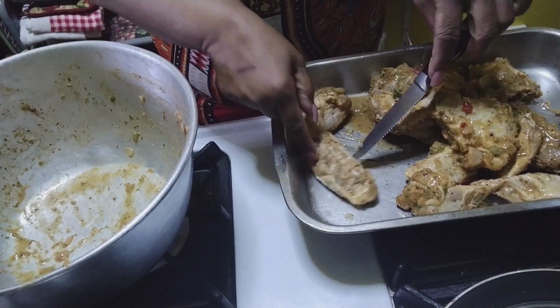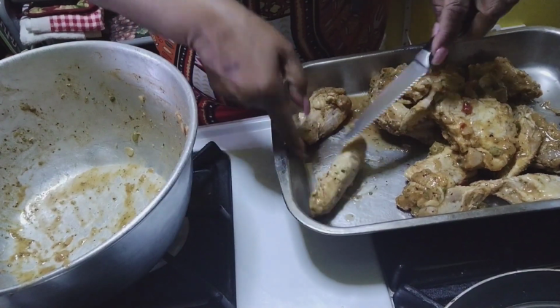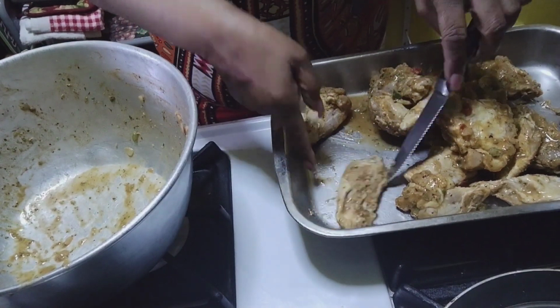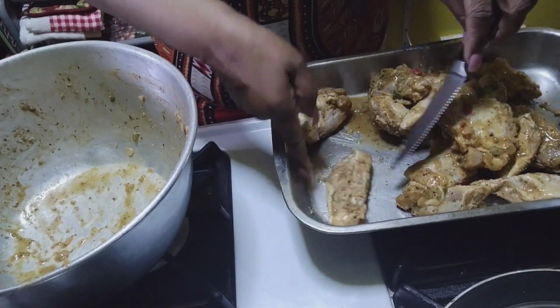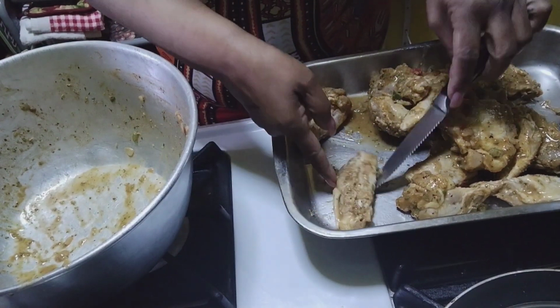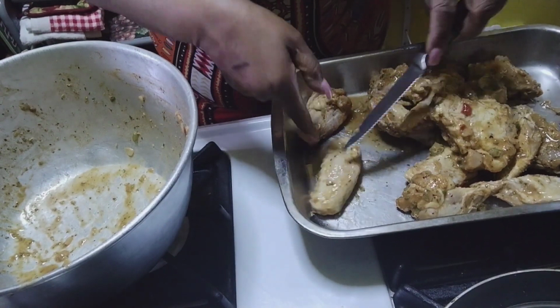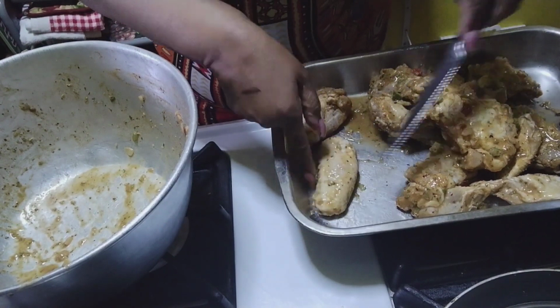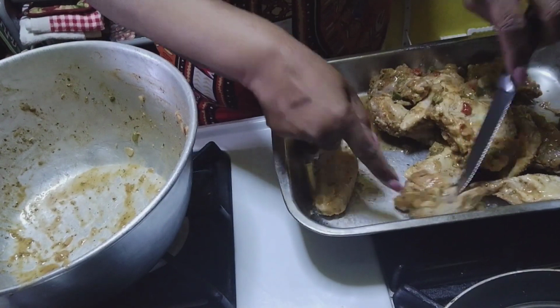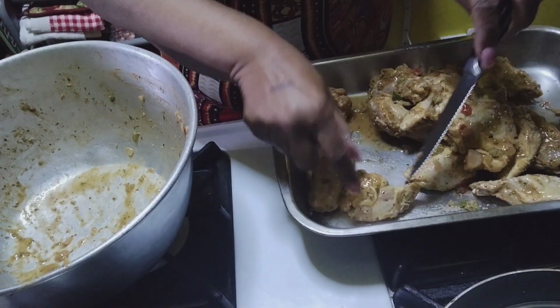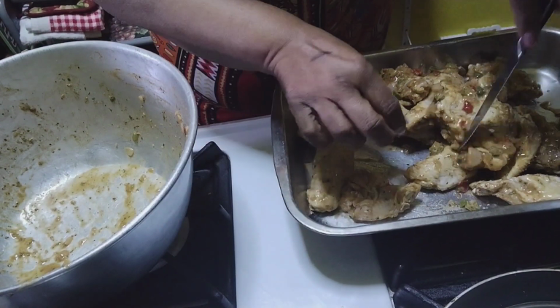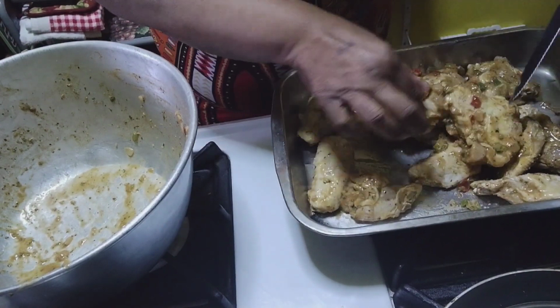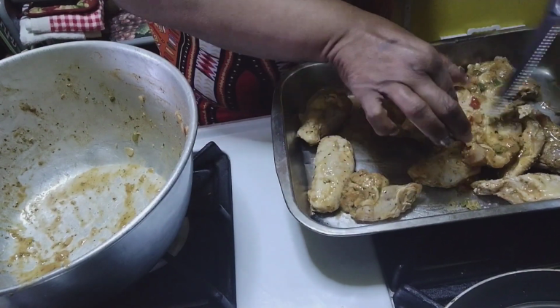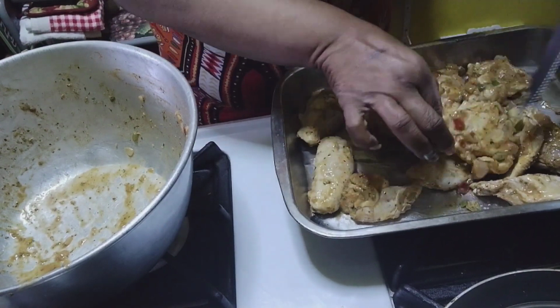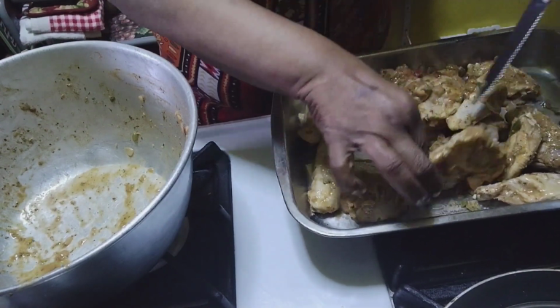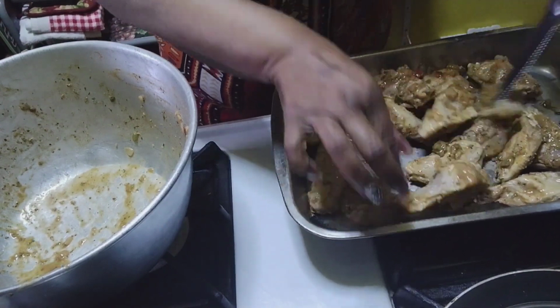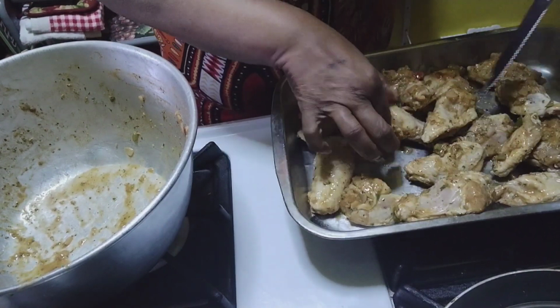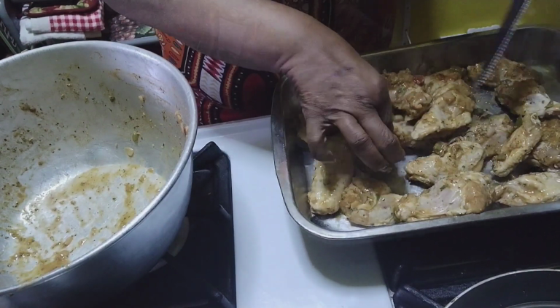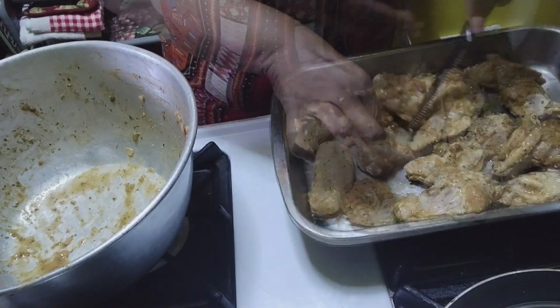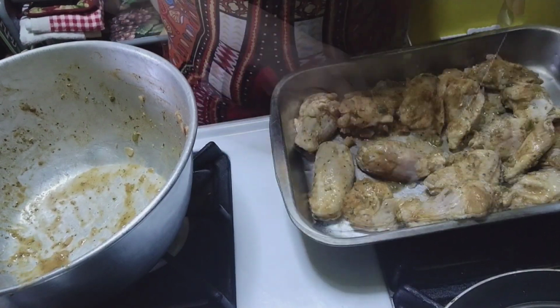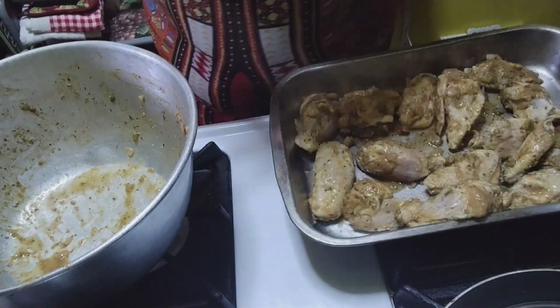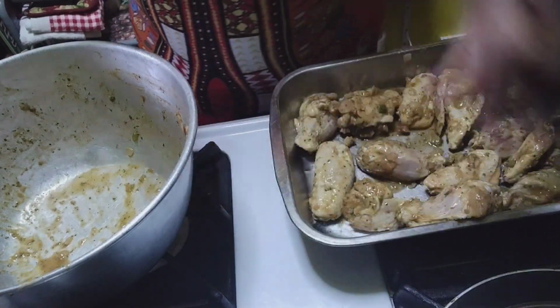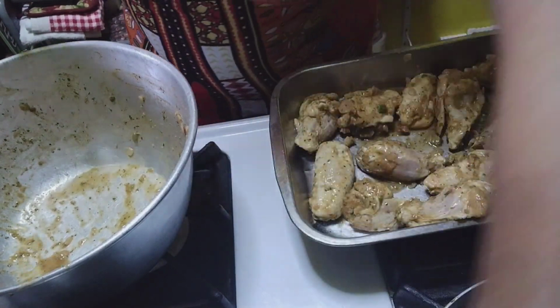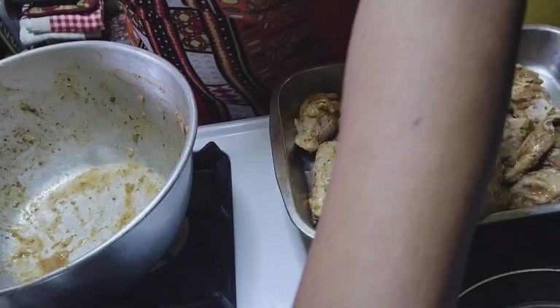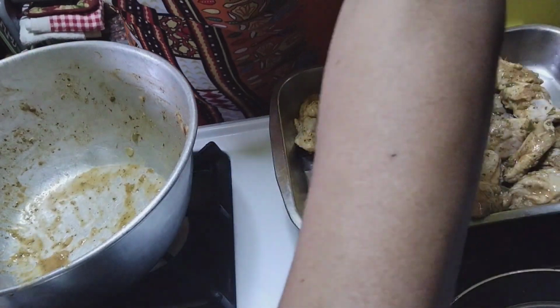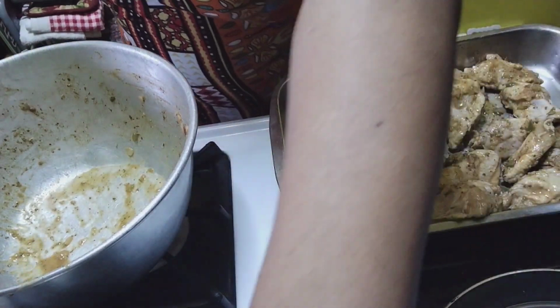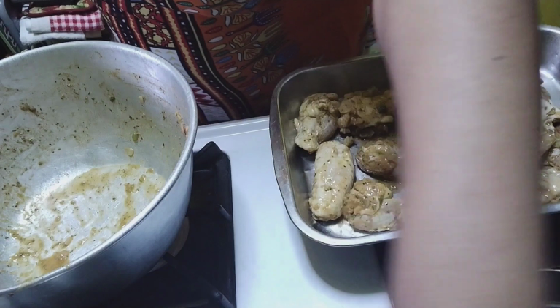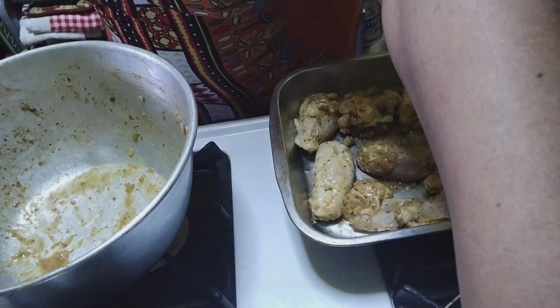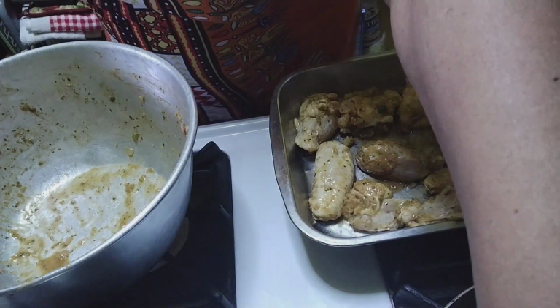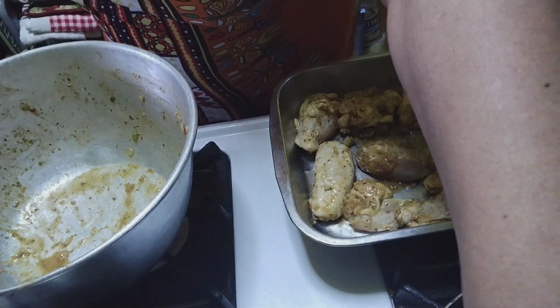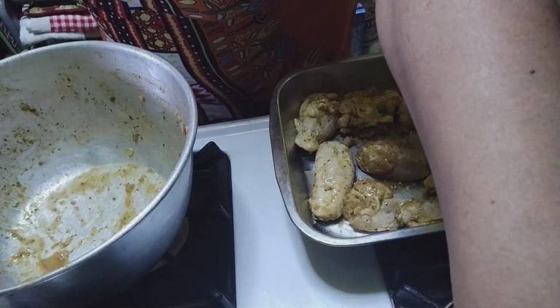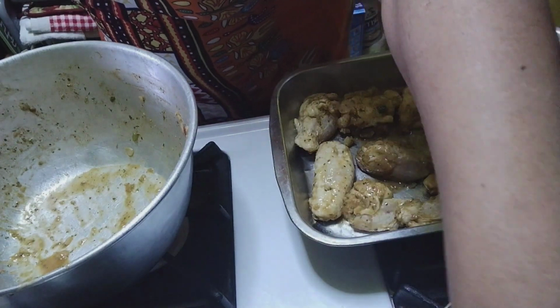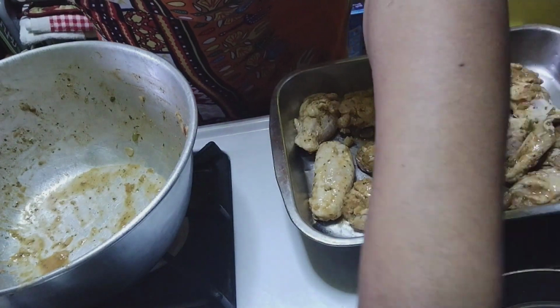I am going to turn this over. That's a preheating oven. I didn't even think about it.